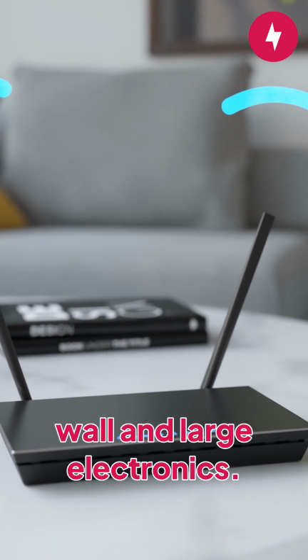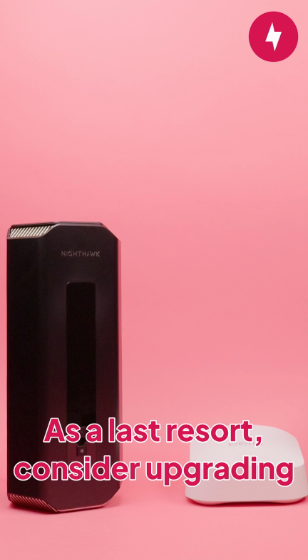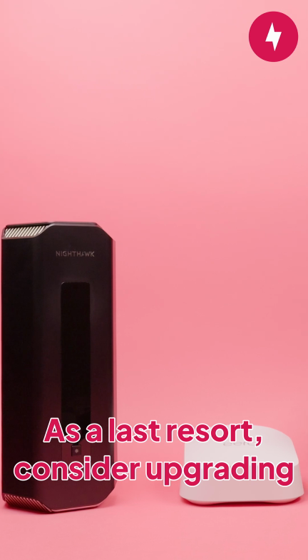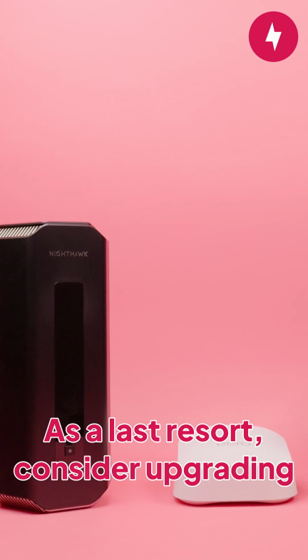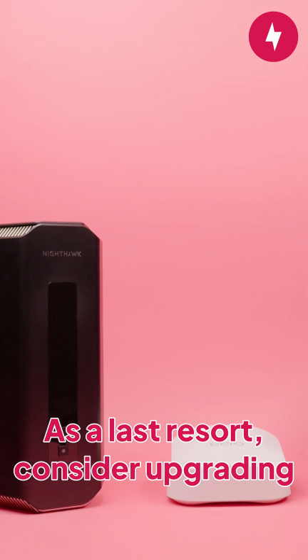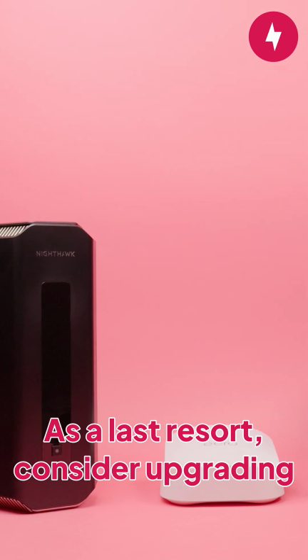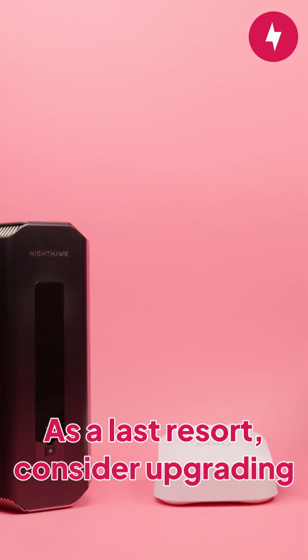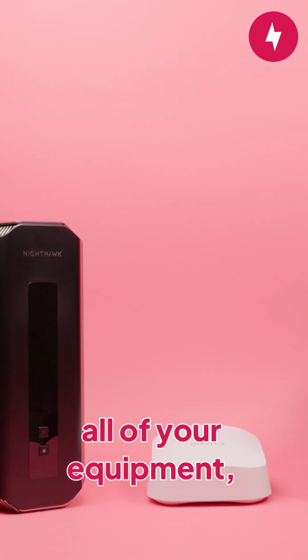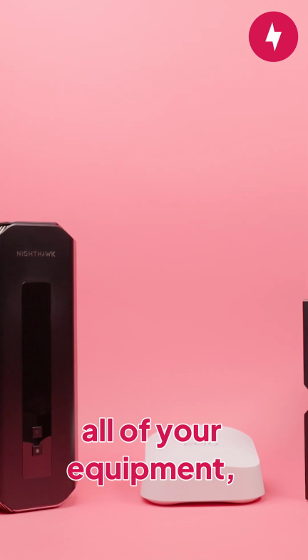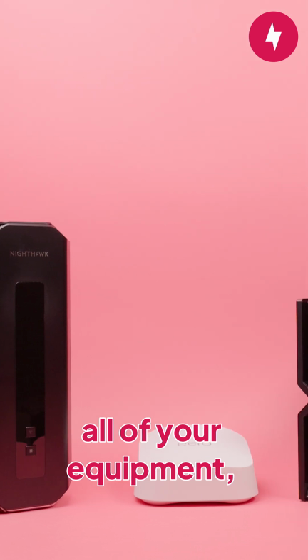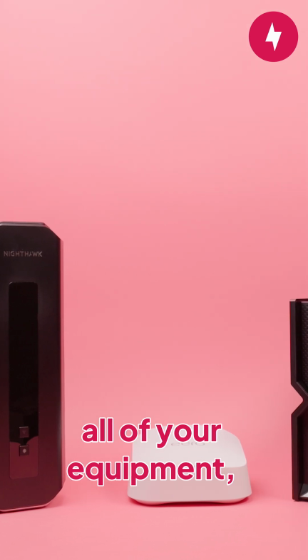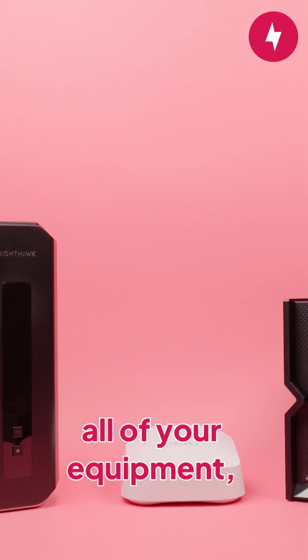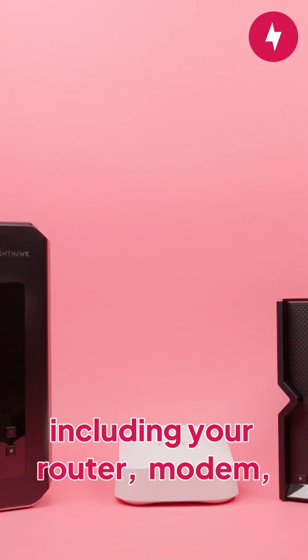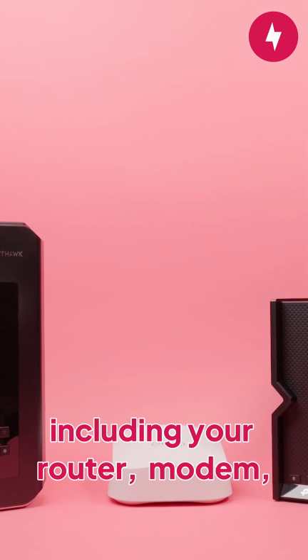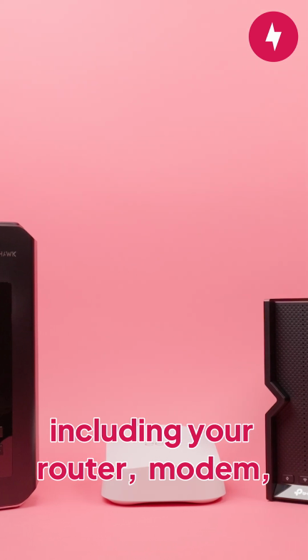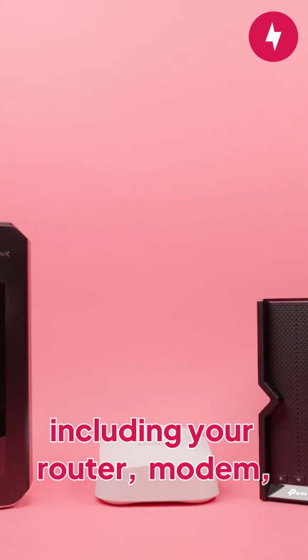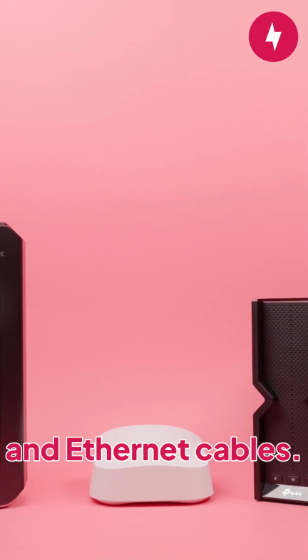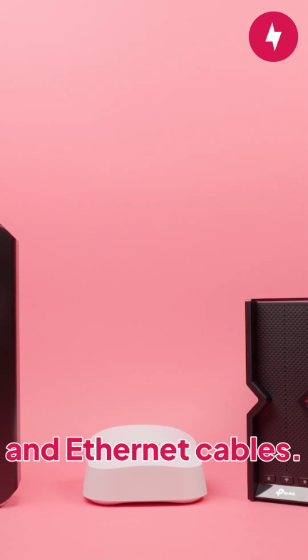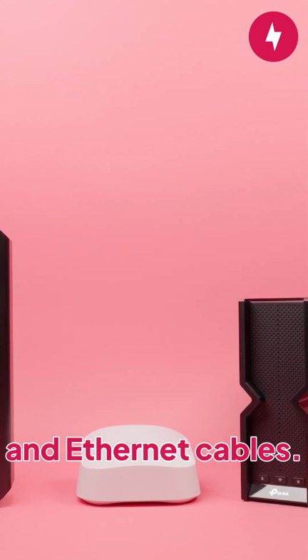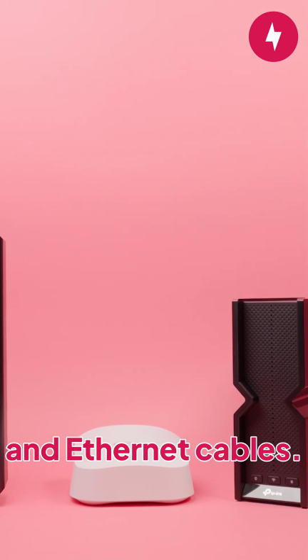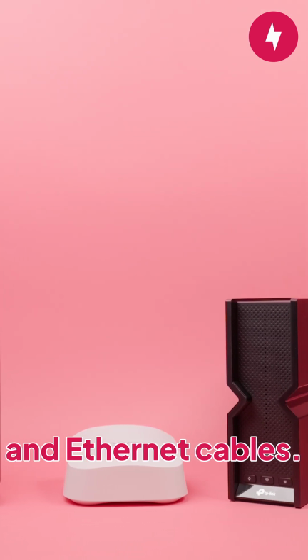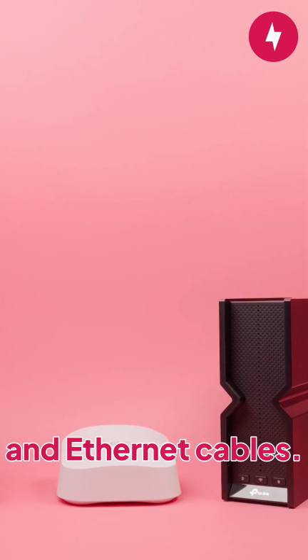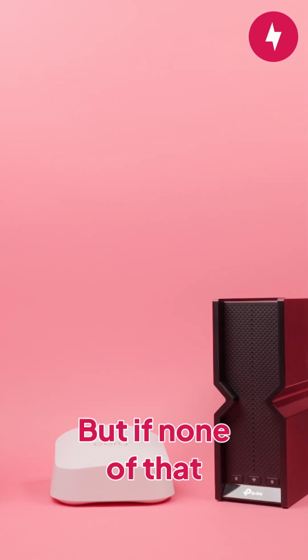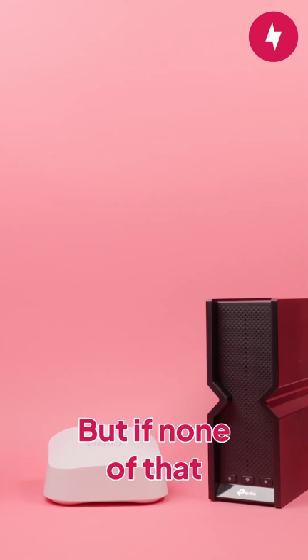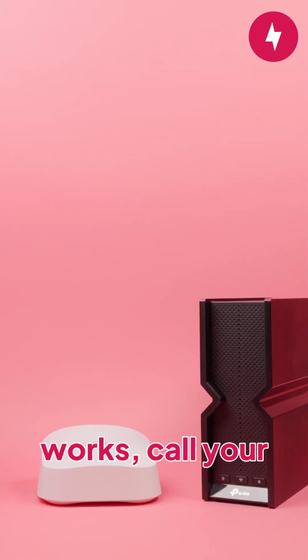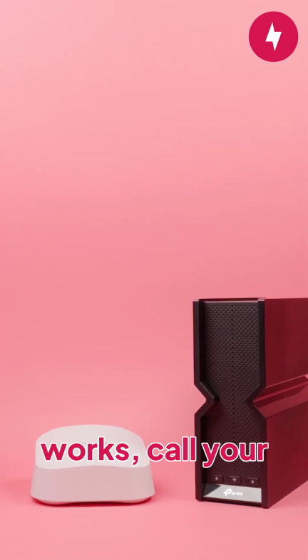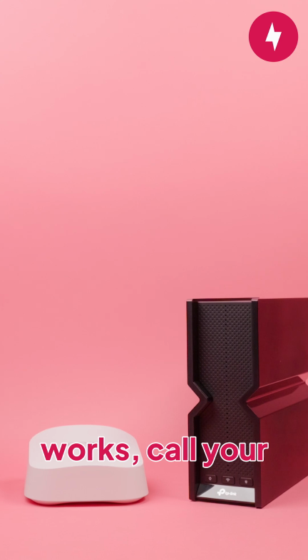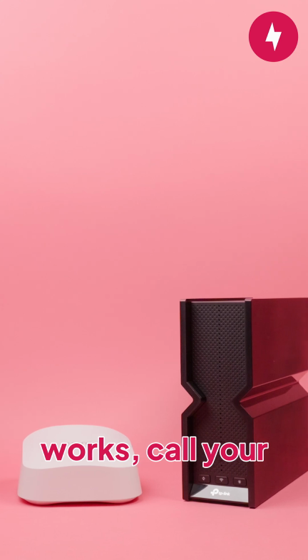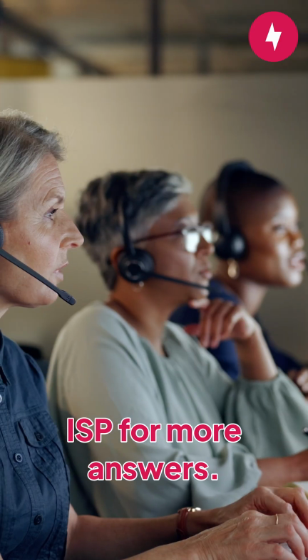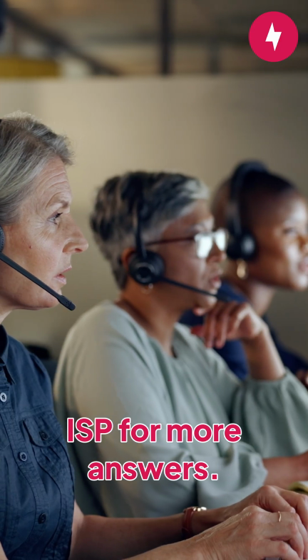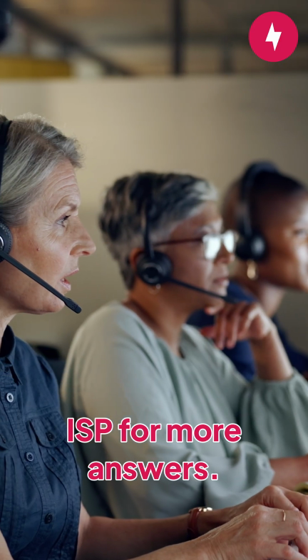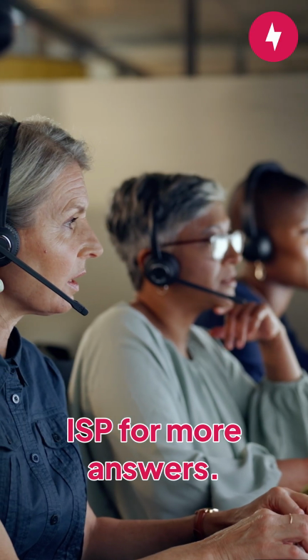As a last resort, consider upgrading all of your equipment, including your router, modem, and ethernet cables. But if none of that works, call your ISP for more answers.